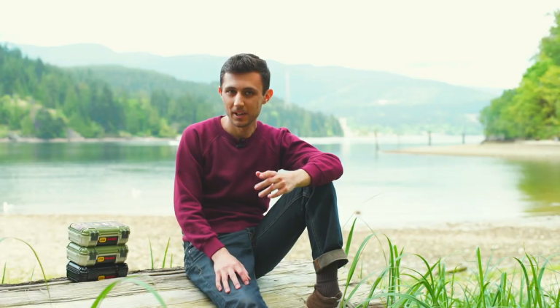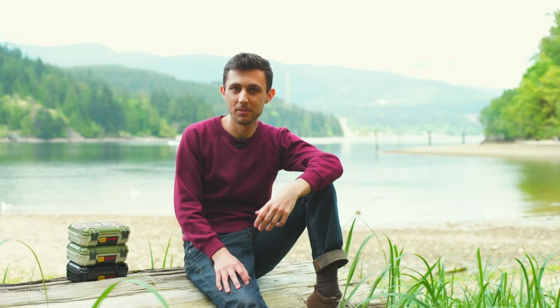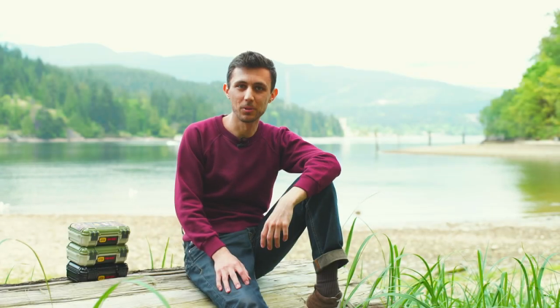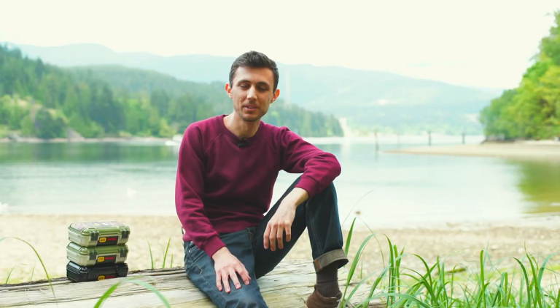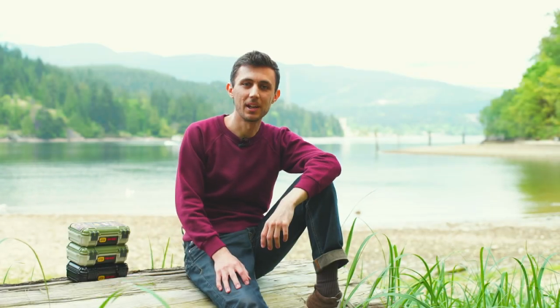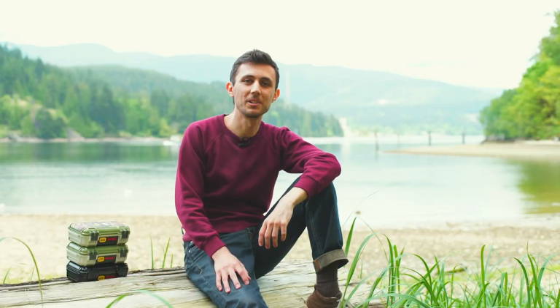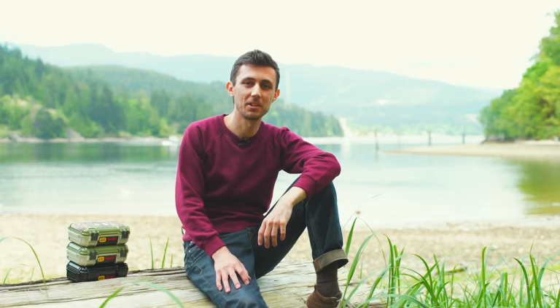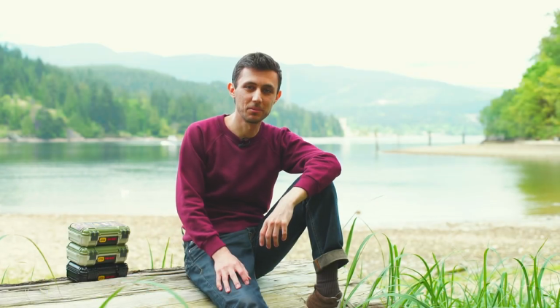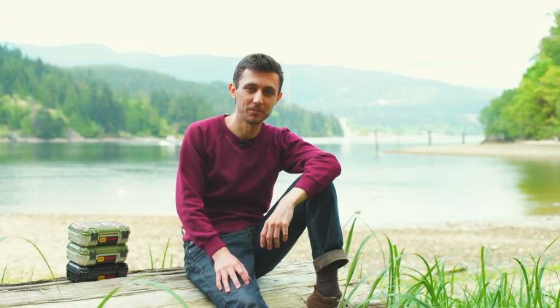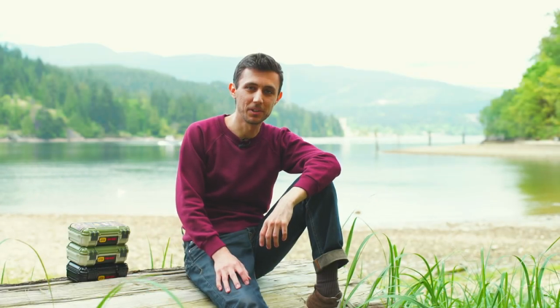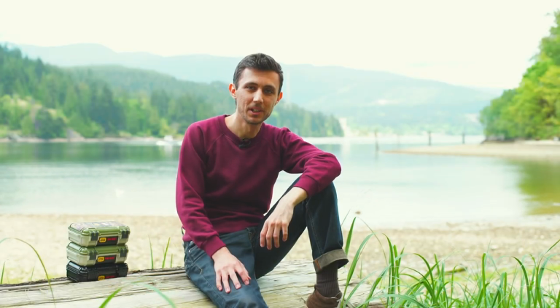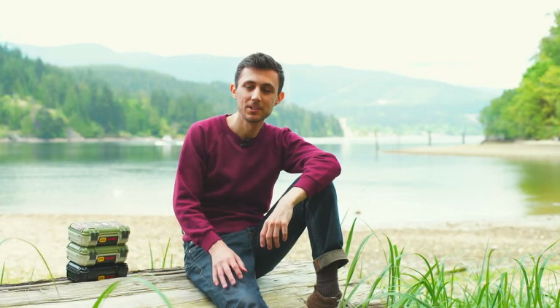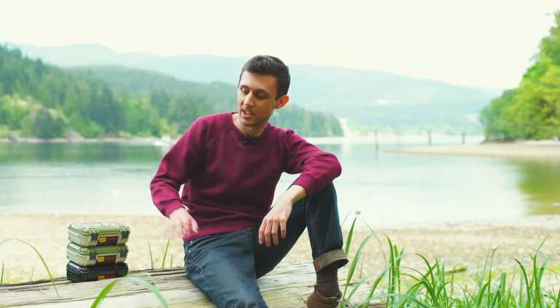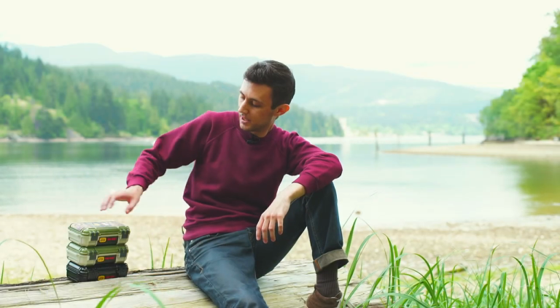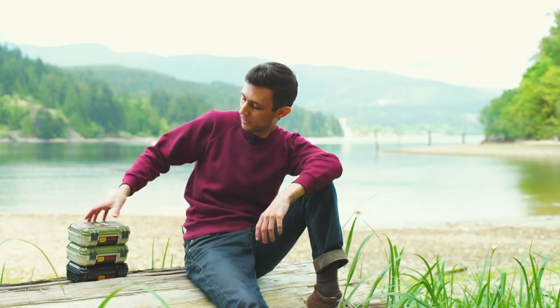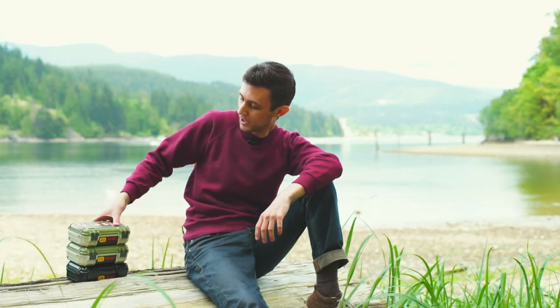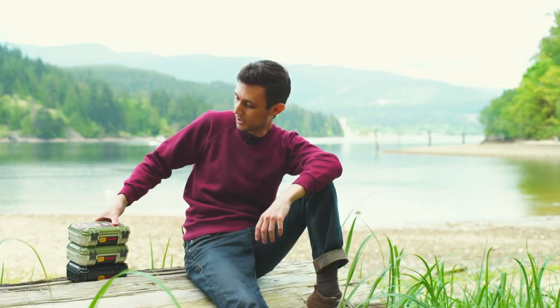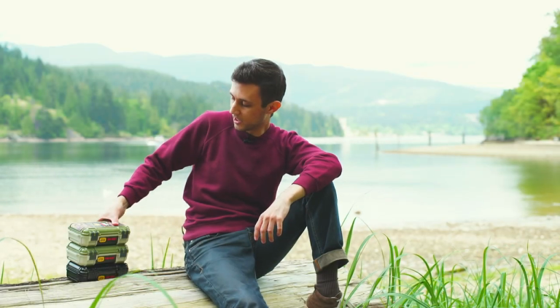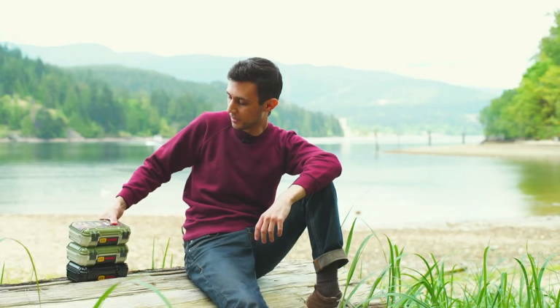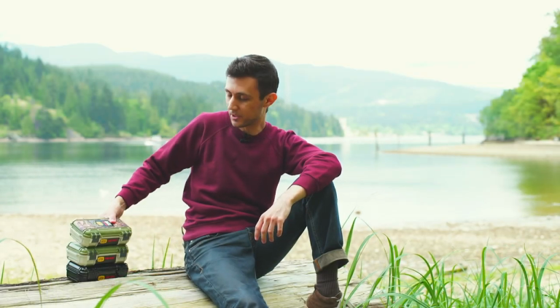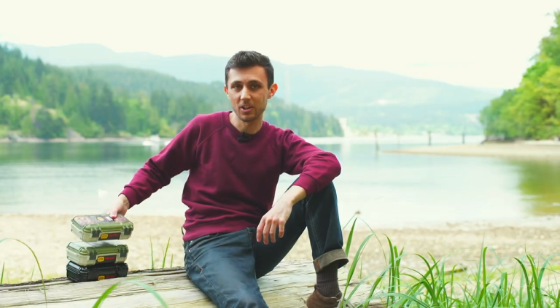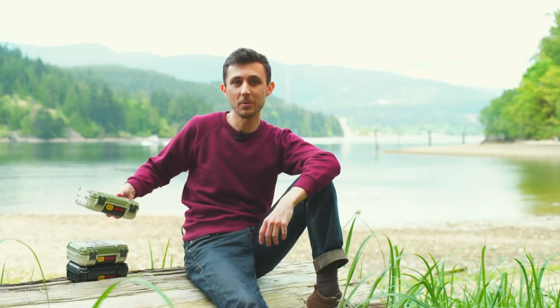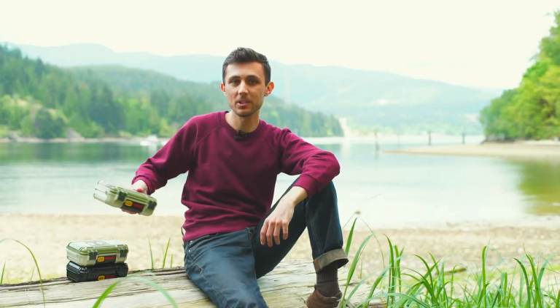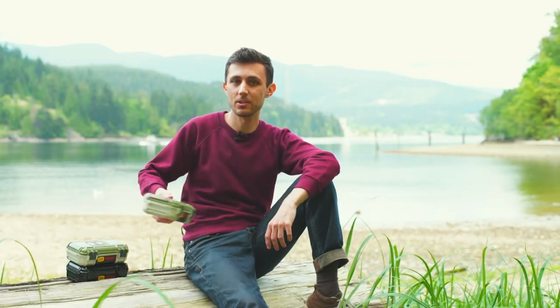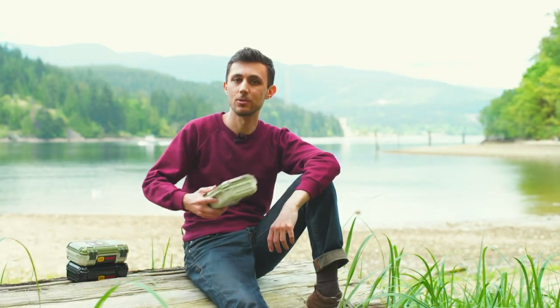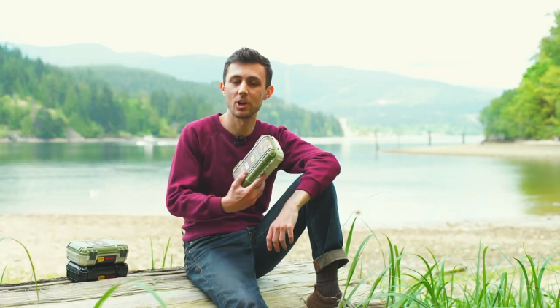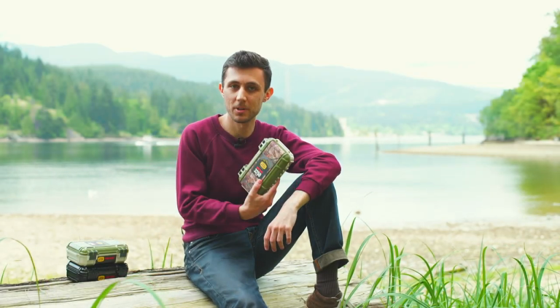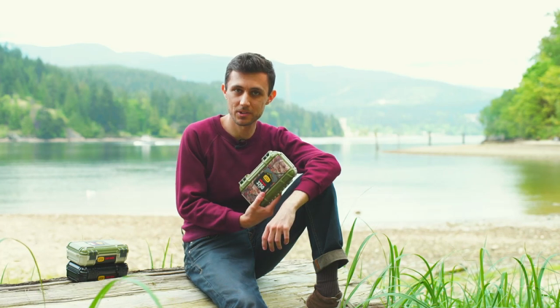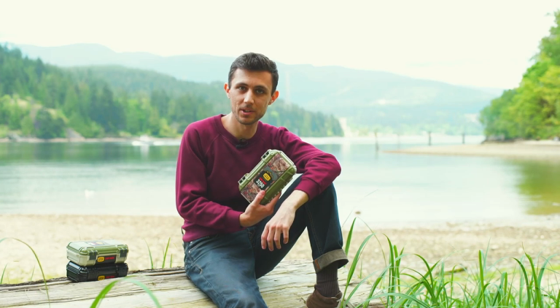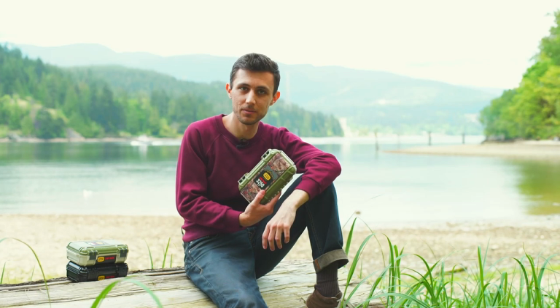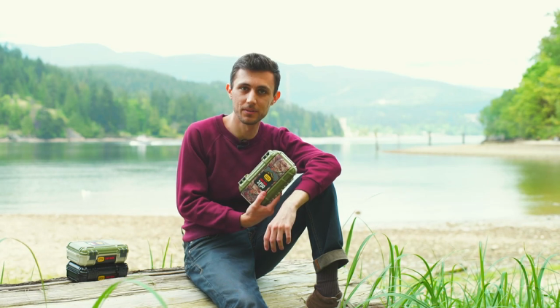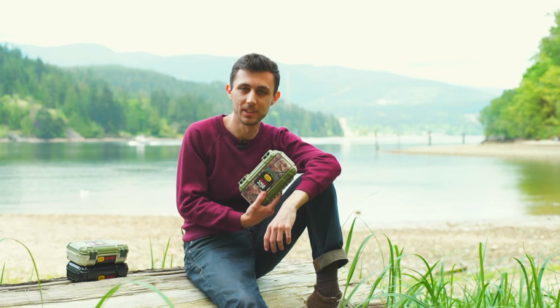Hey everyone, Alex here from HITFAR. Today we're going to be talking about the AutoBox DryBox 3250.